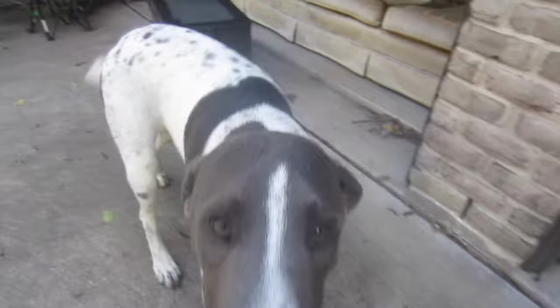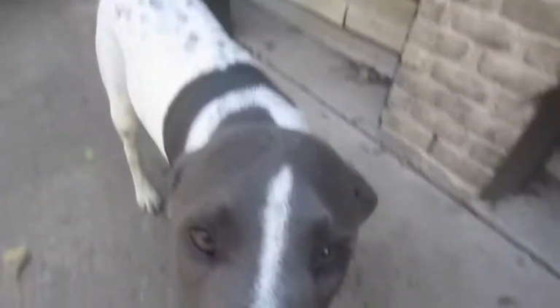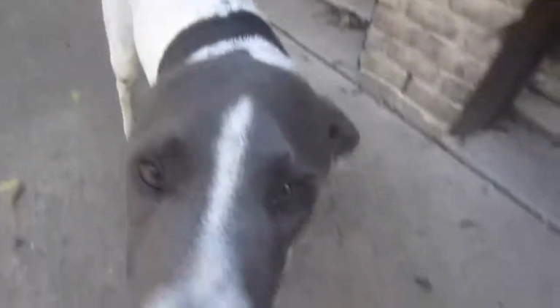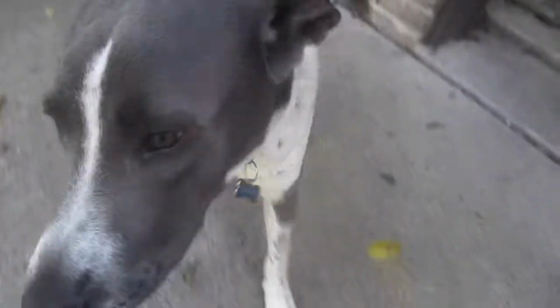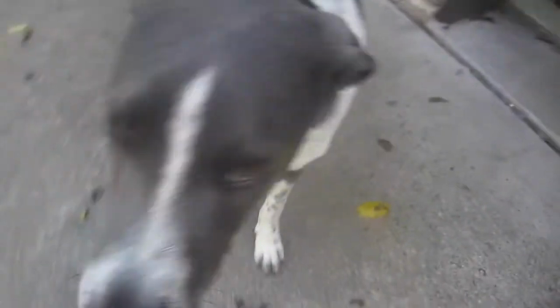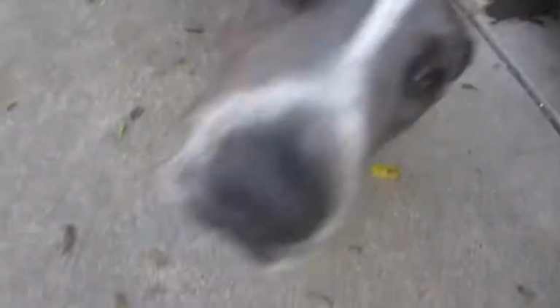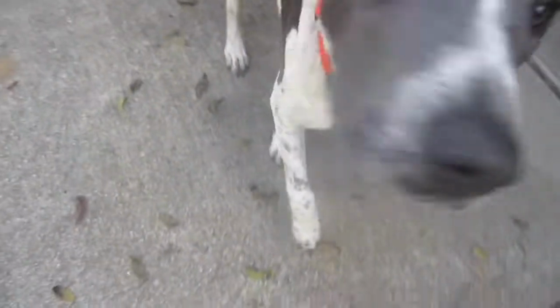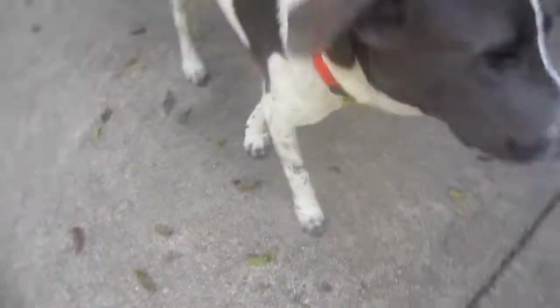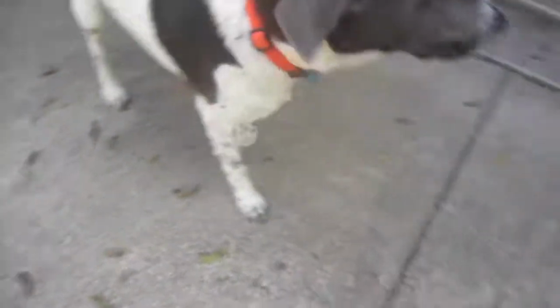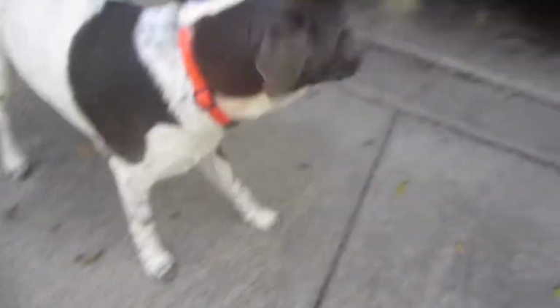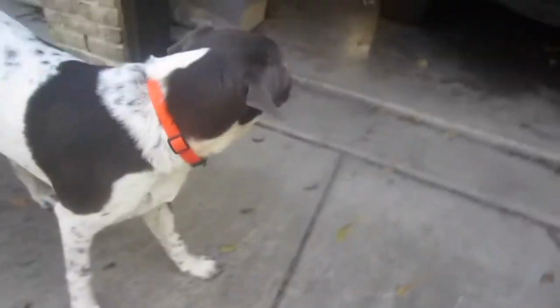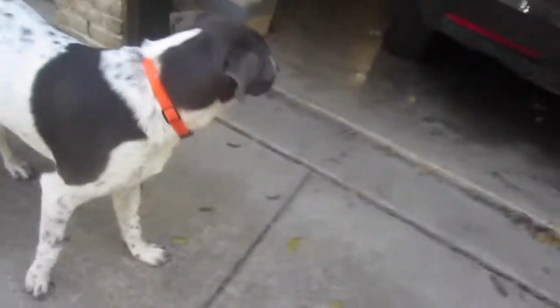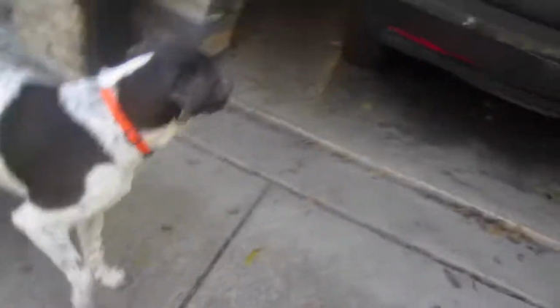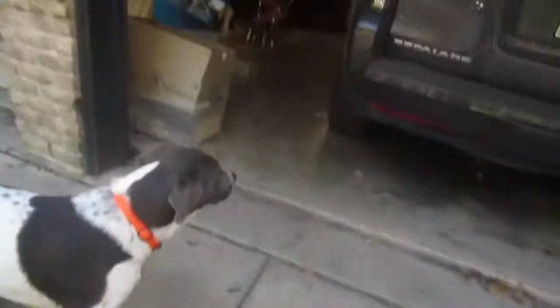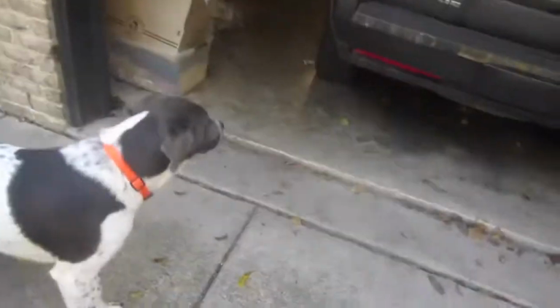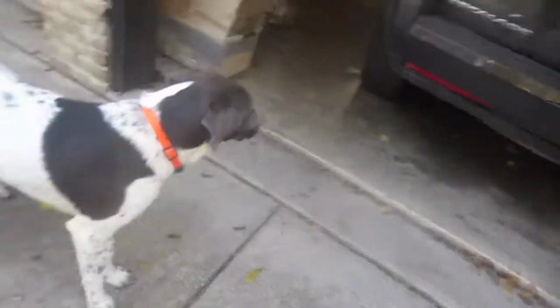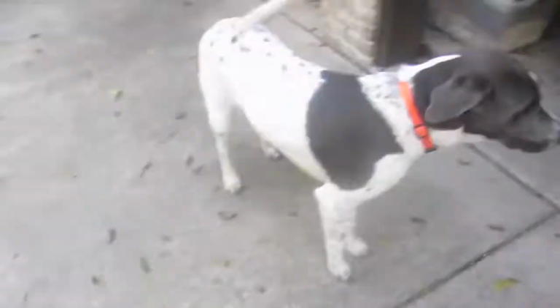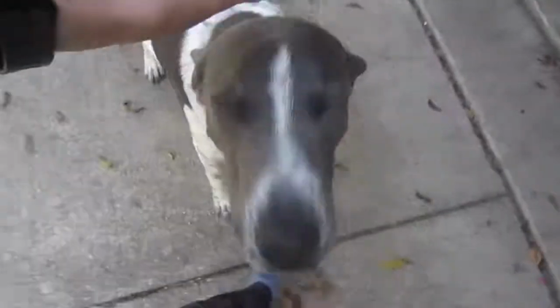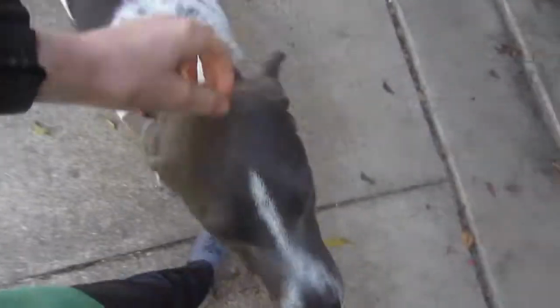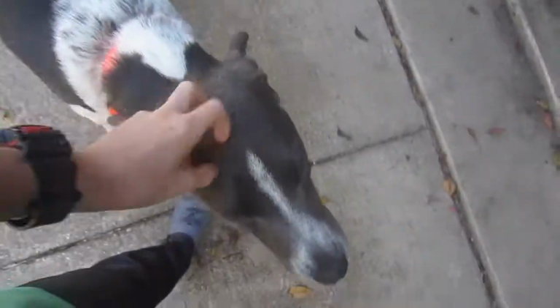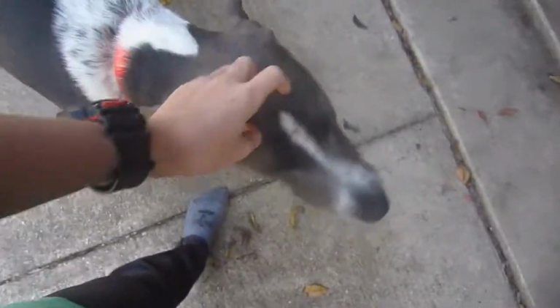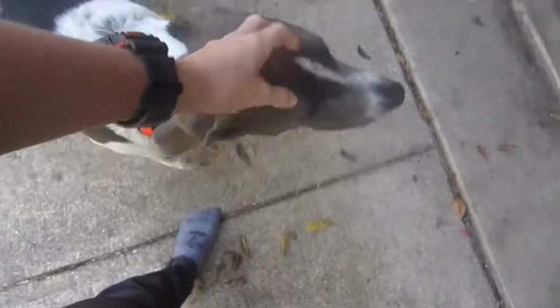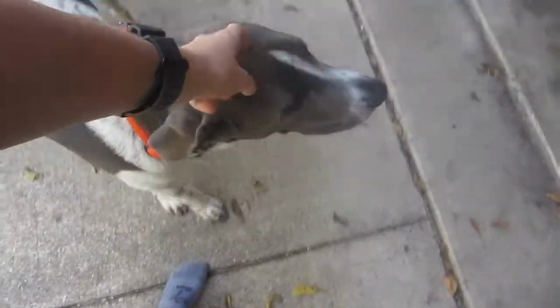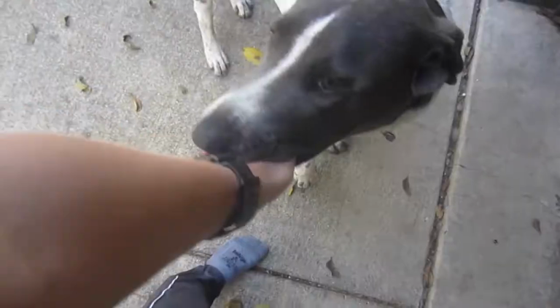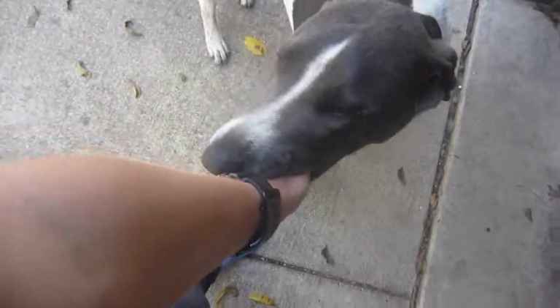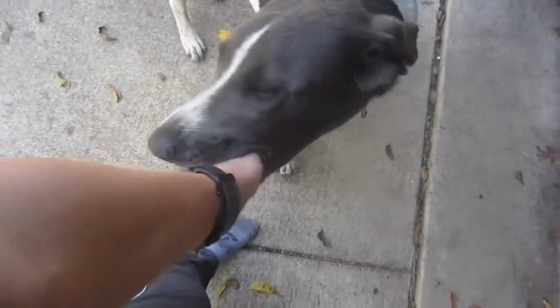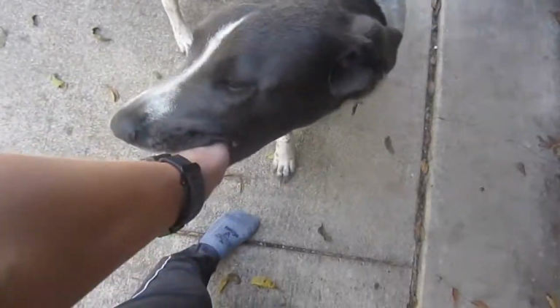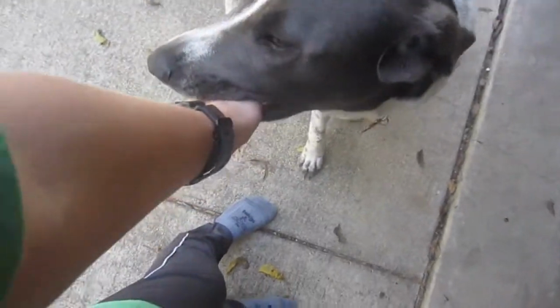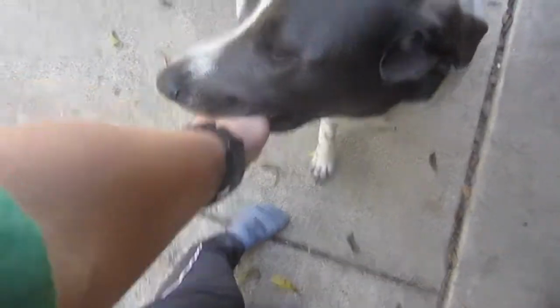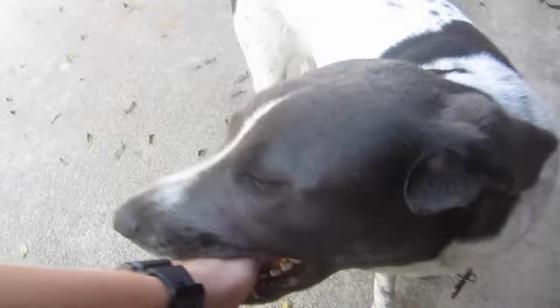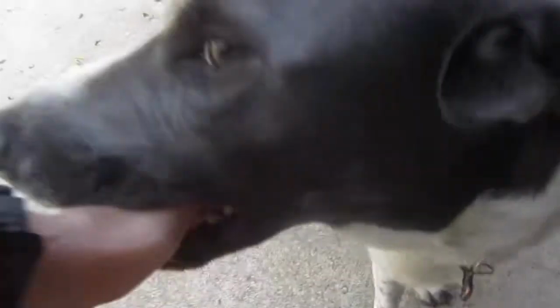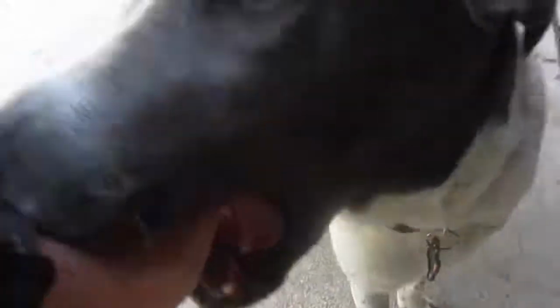Say hi to the camera. He's a nibbler, all right. Bites everything including your hand.